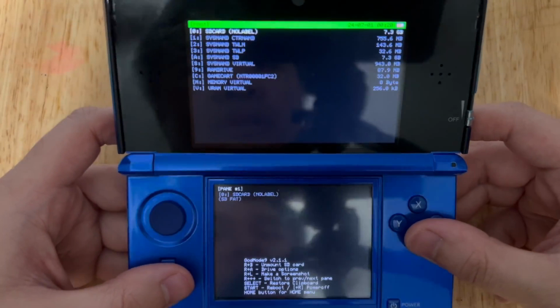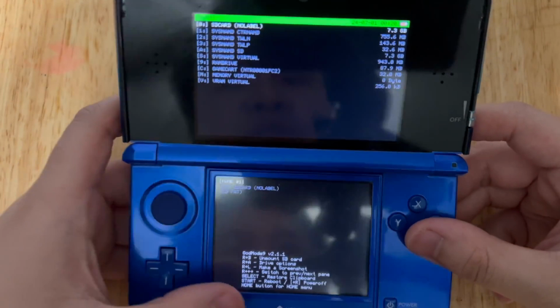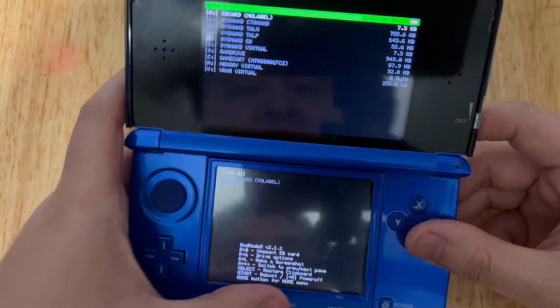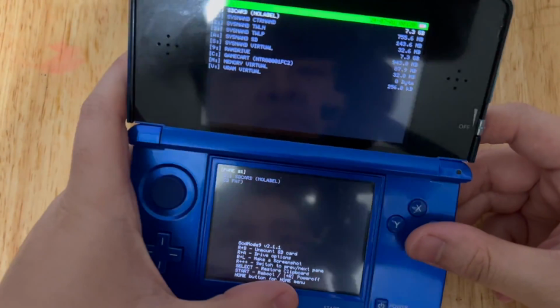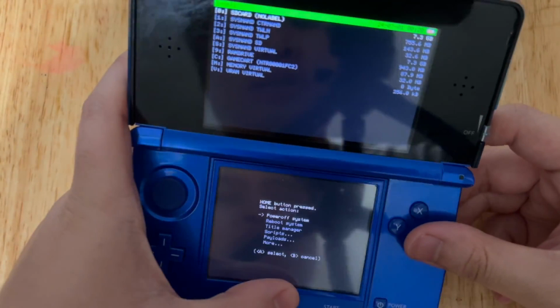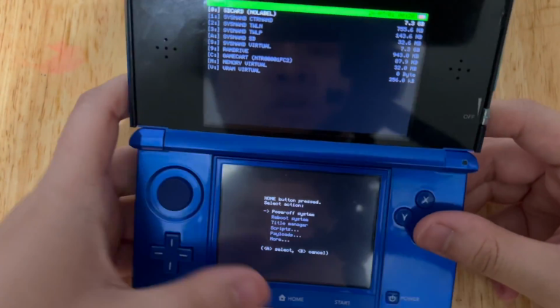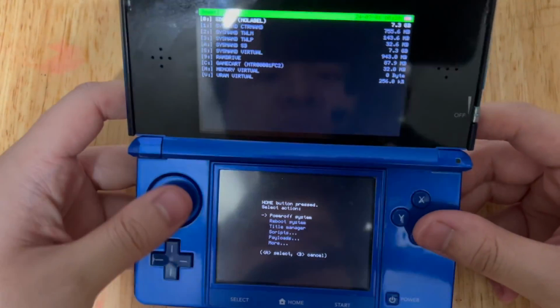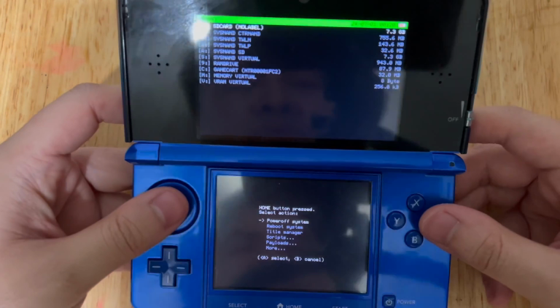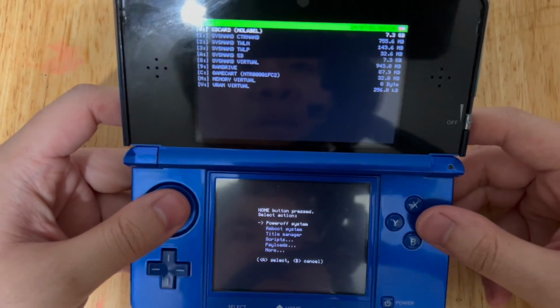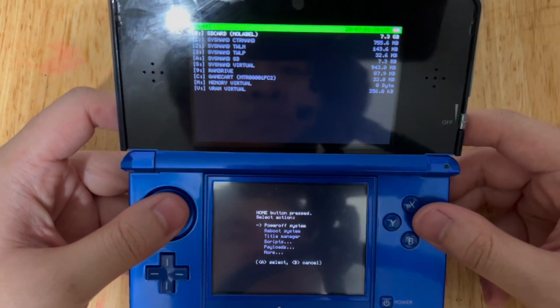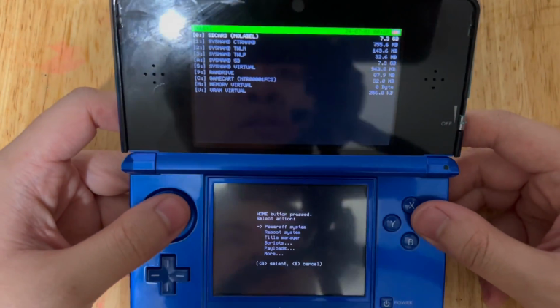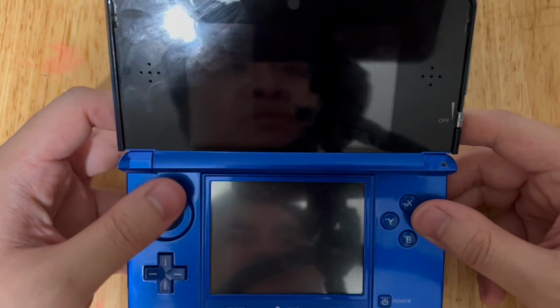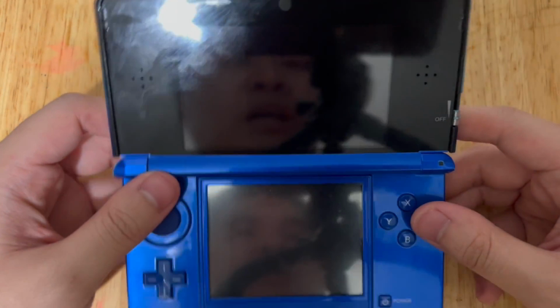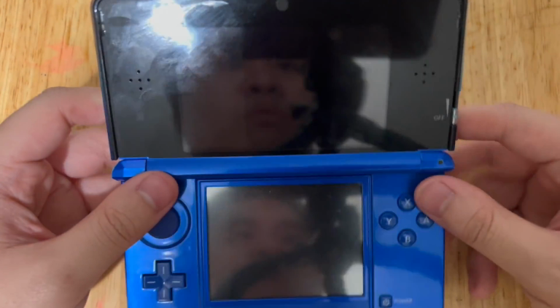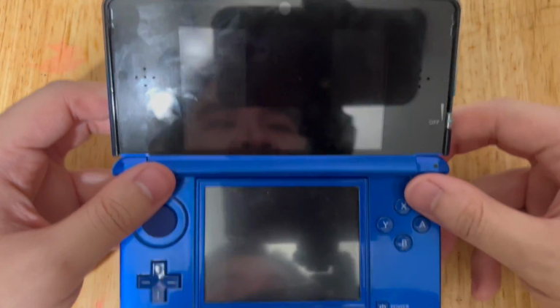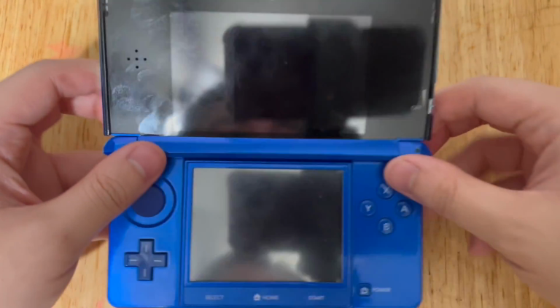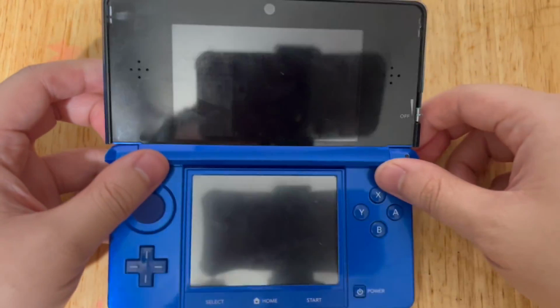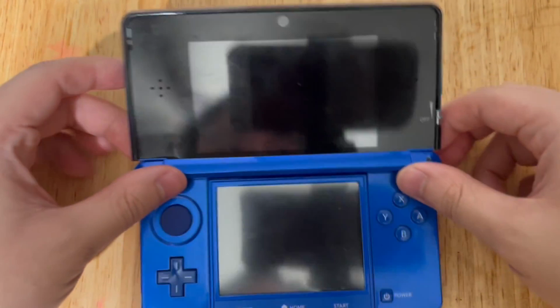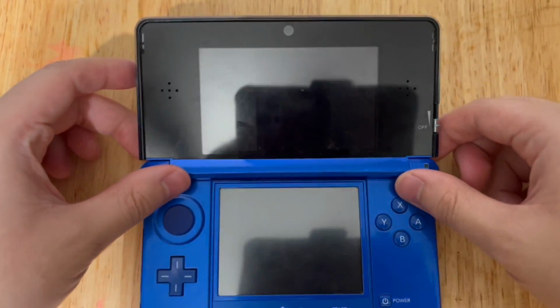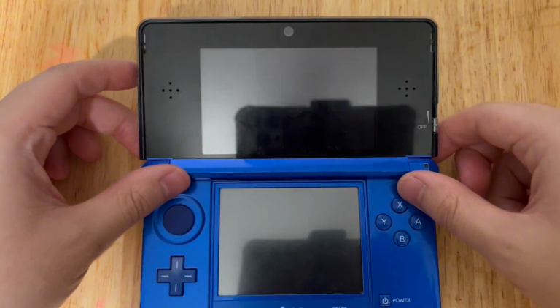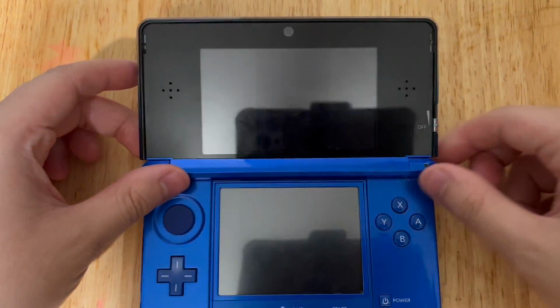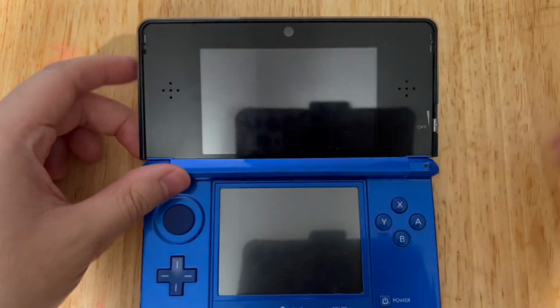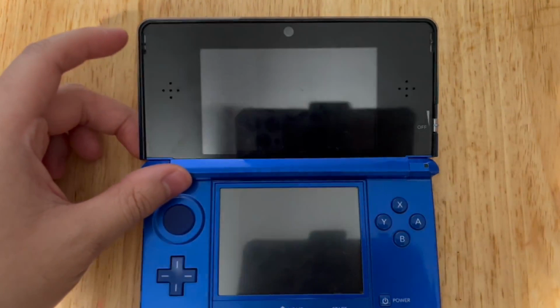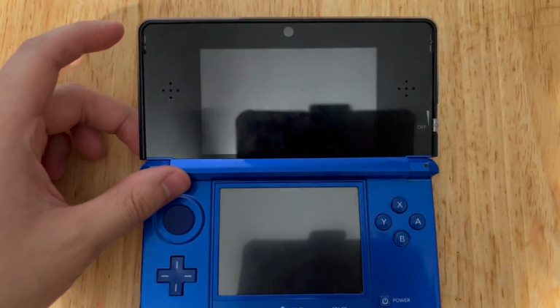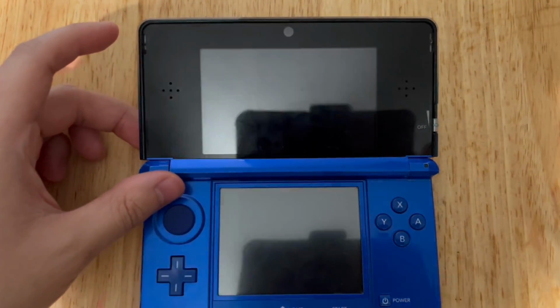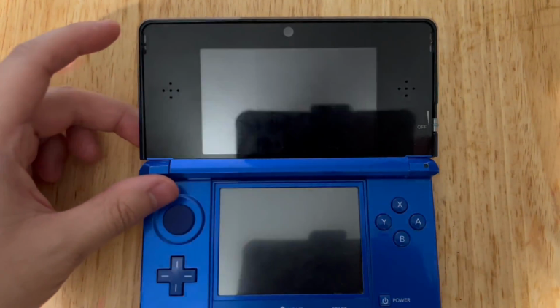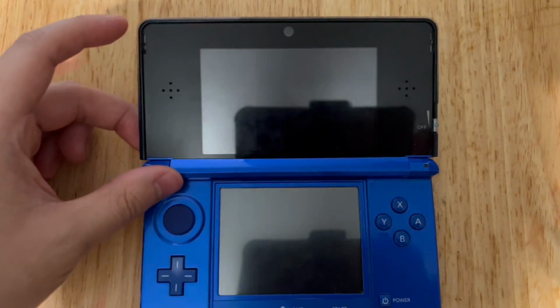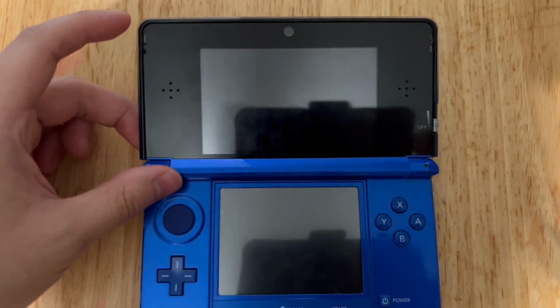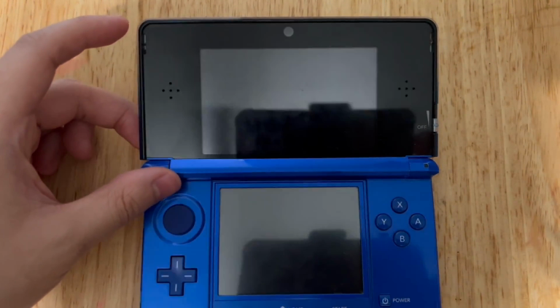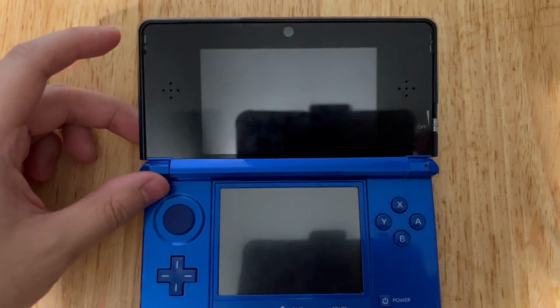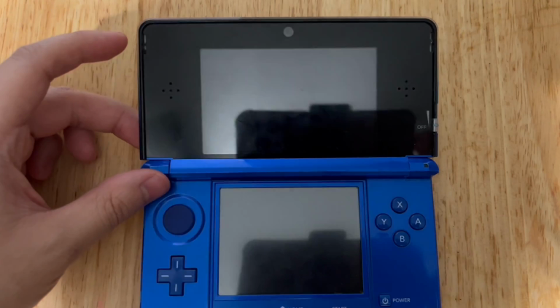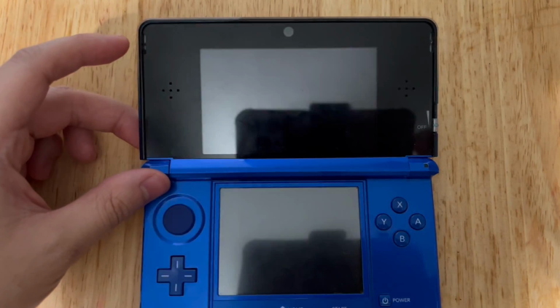Now let's go ahead and press the Home button and power off, and we're going to do it with a modded DSi and DSi XL. Be right back.